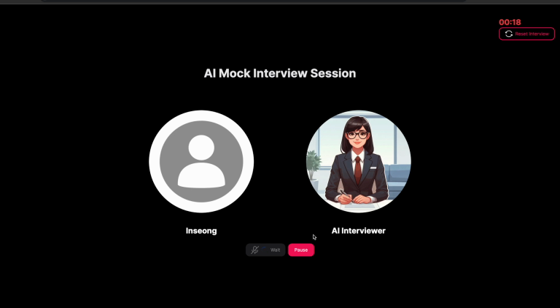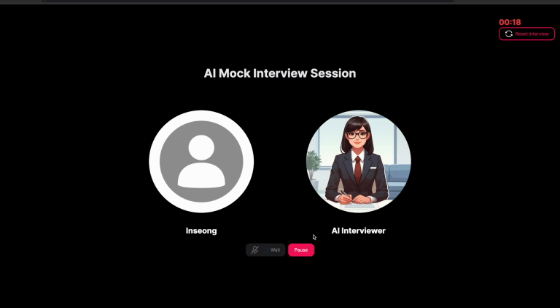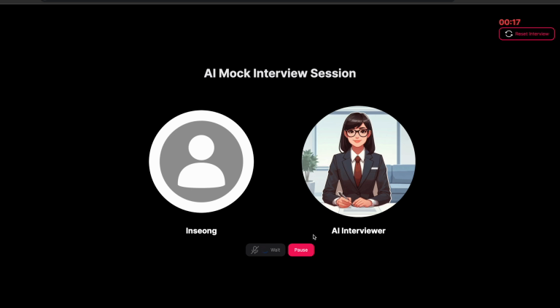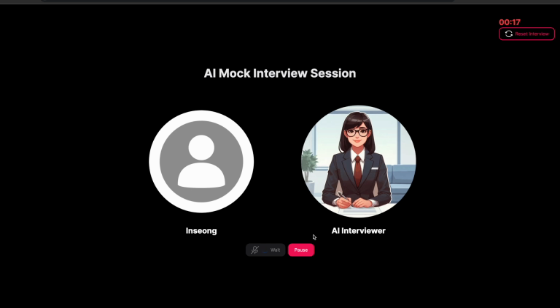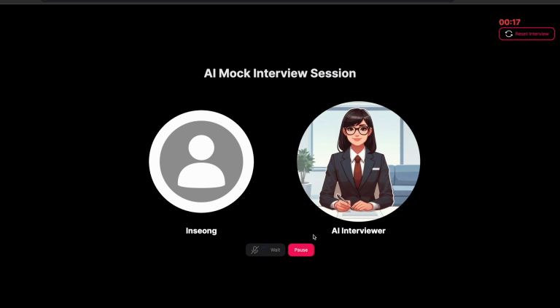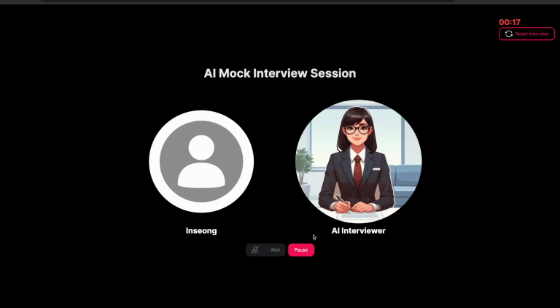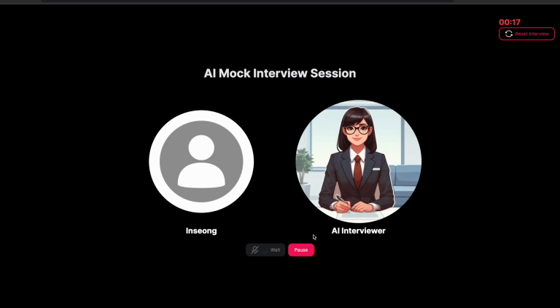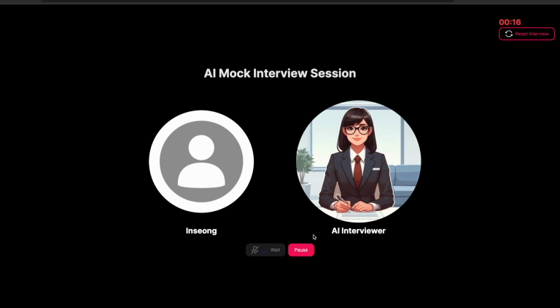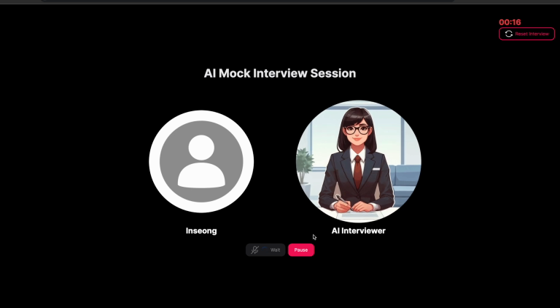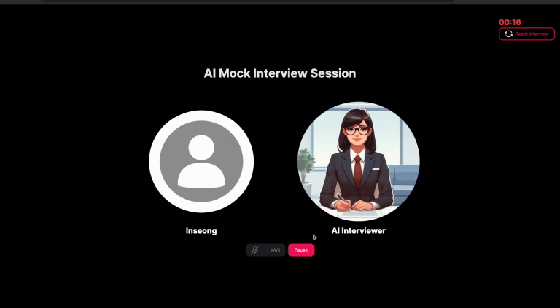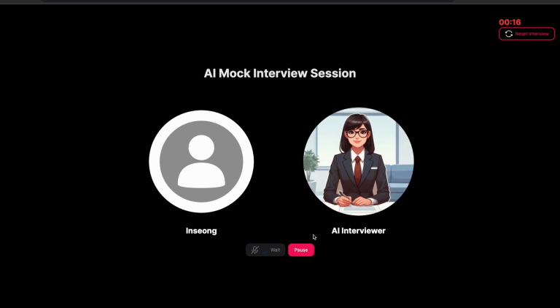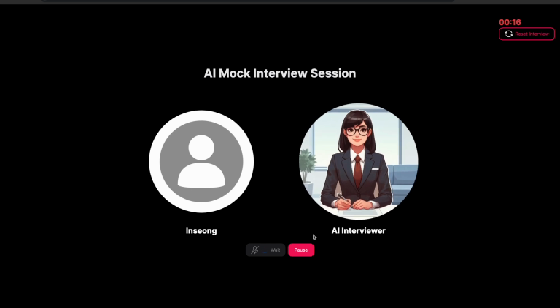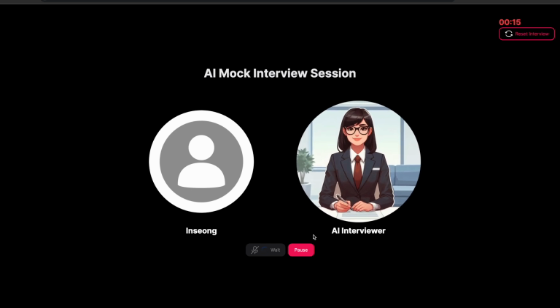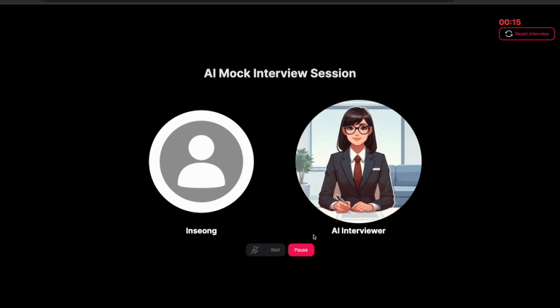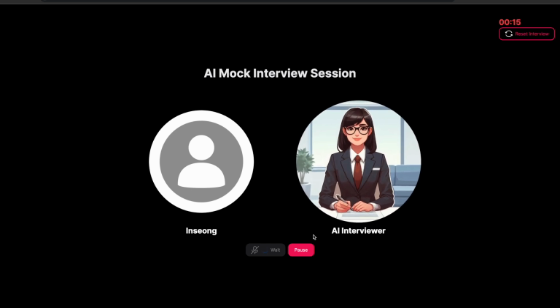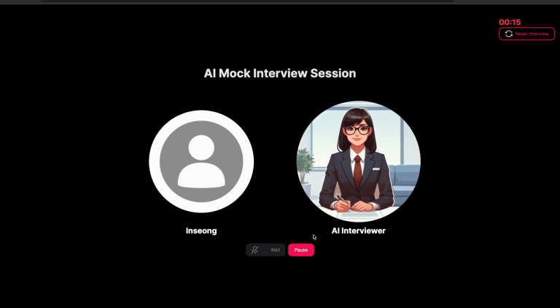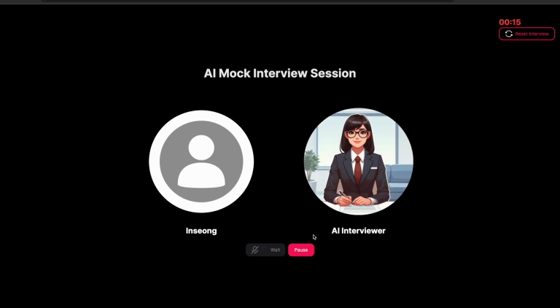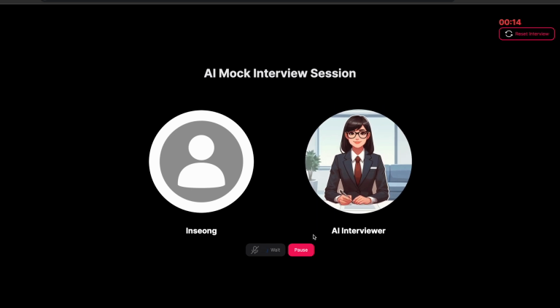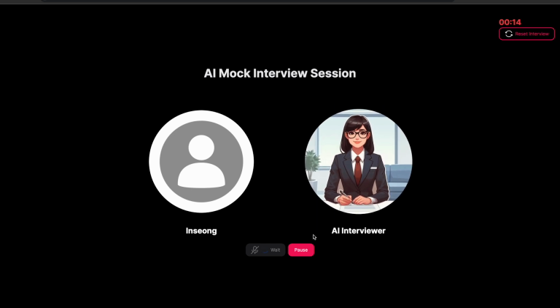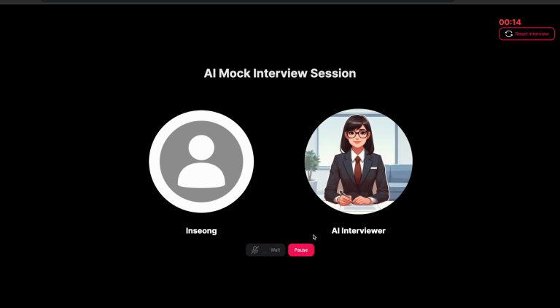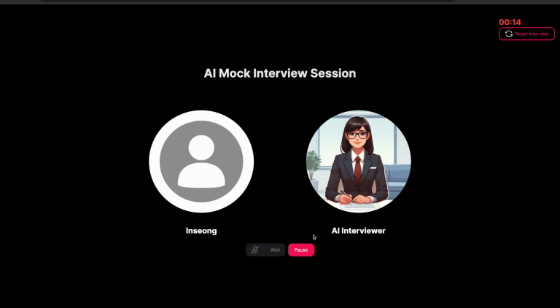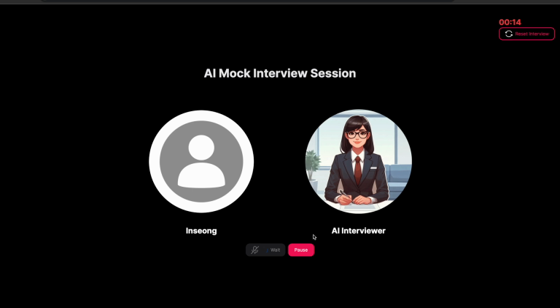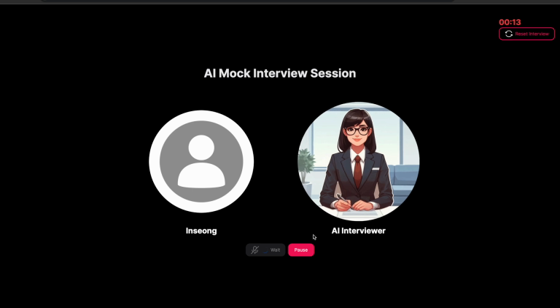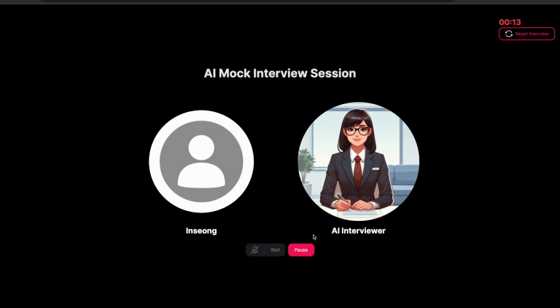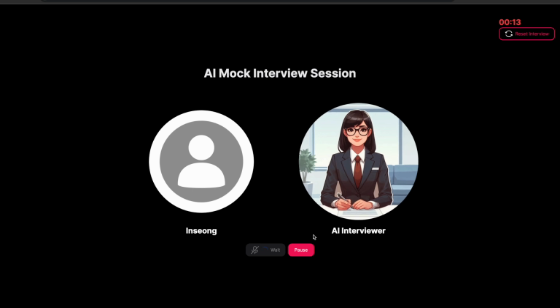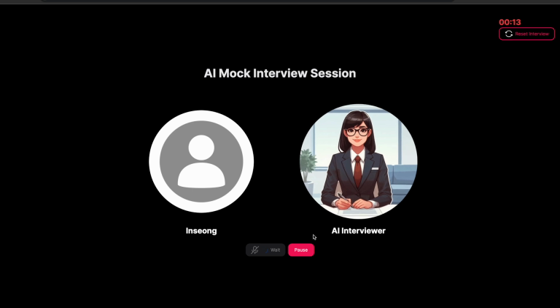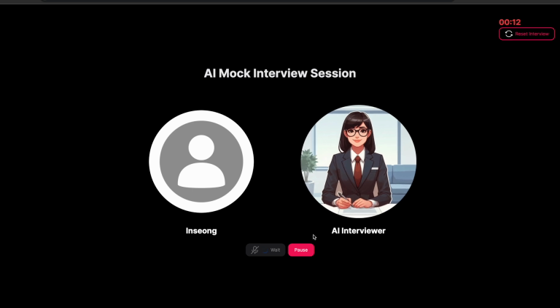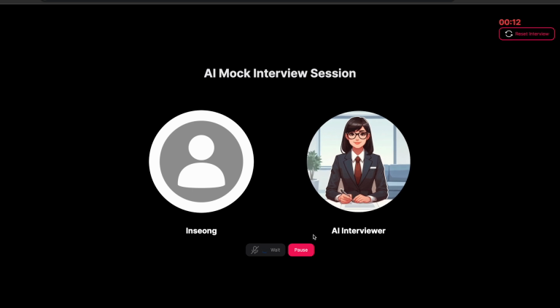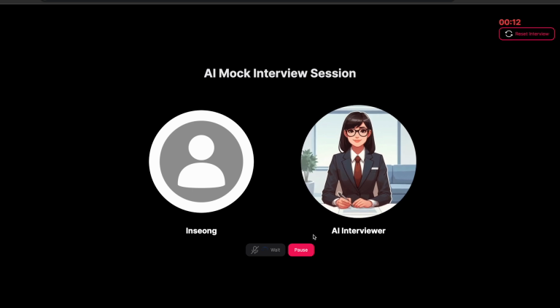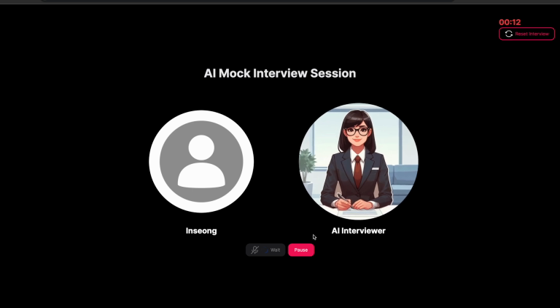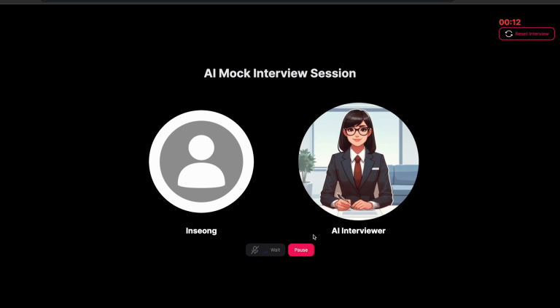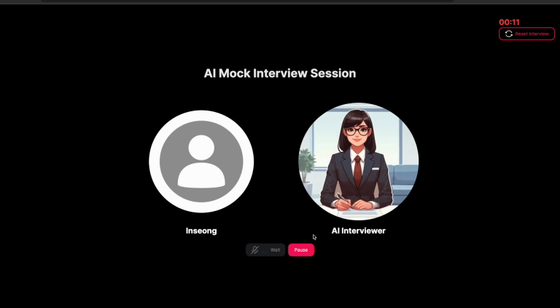Thank you for sharing your insights. I'm afraid we're out of time. It's been a pleasure speaking with you. We'll be in touch soon.